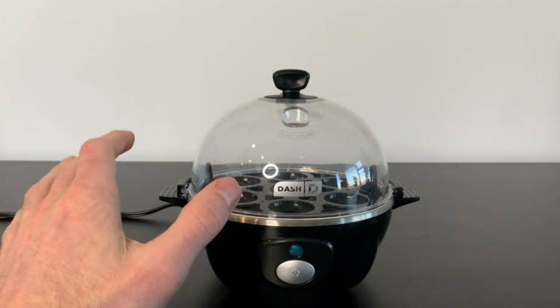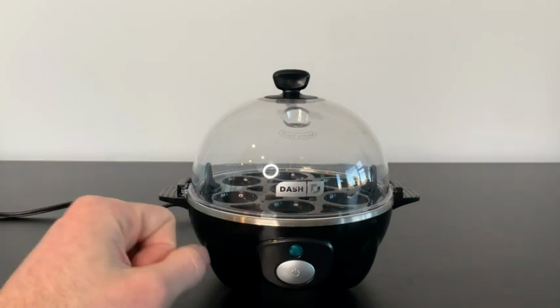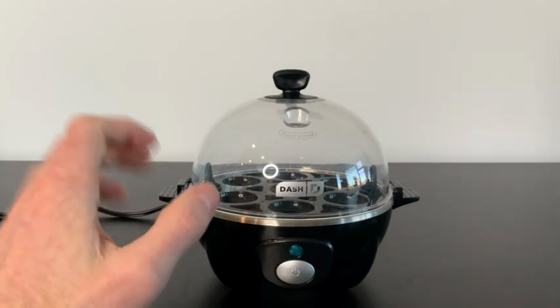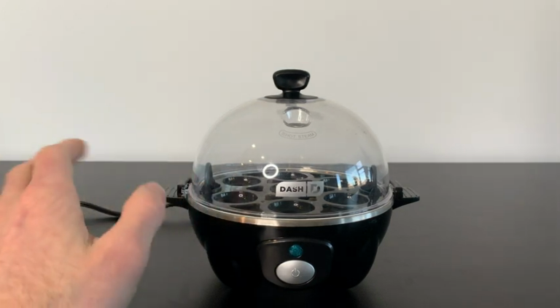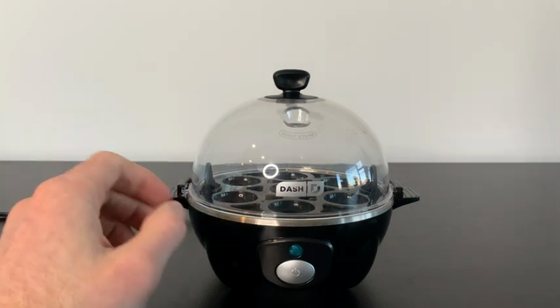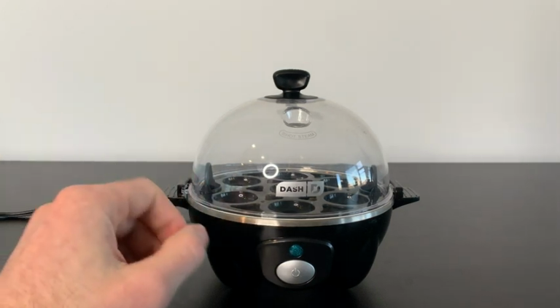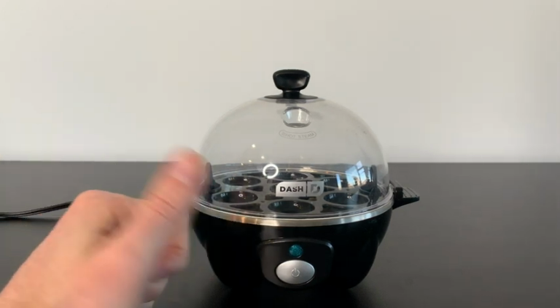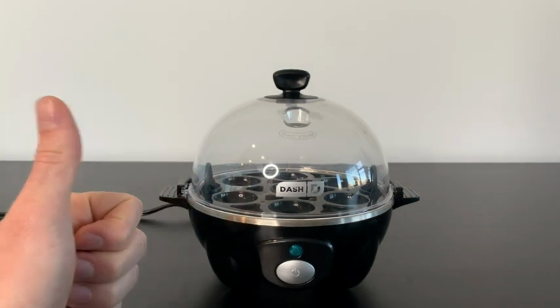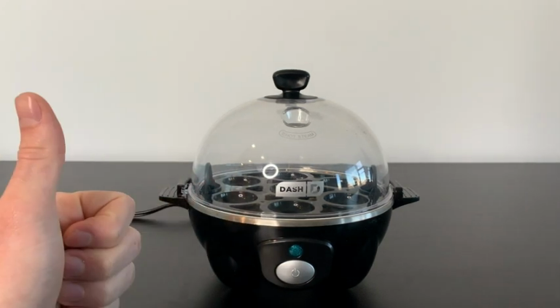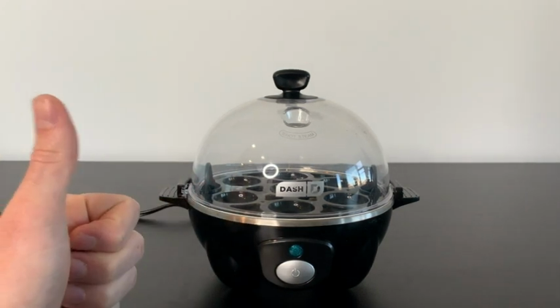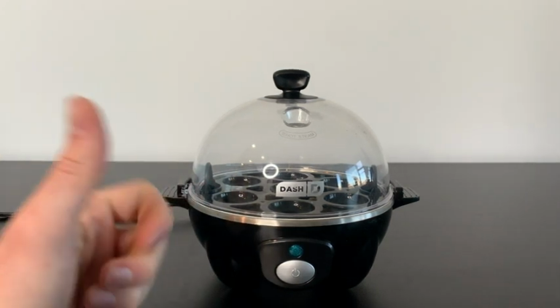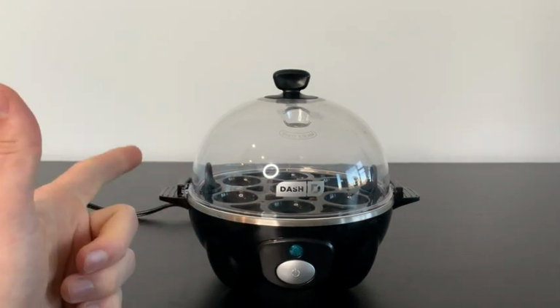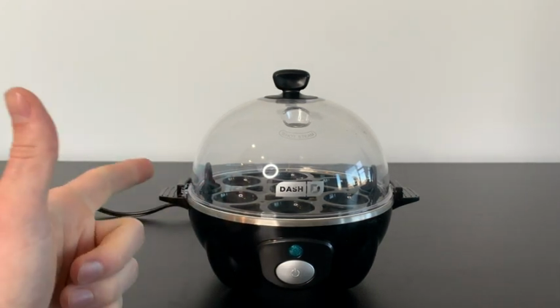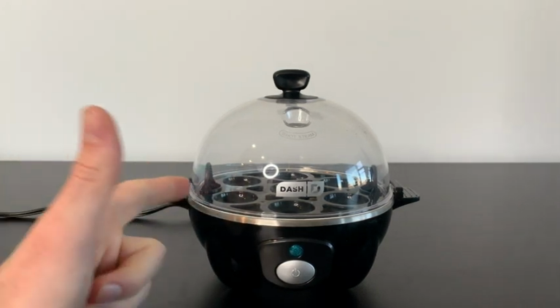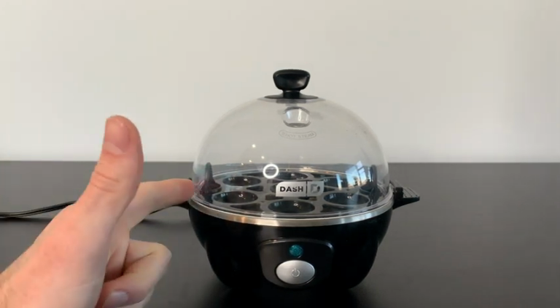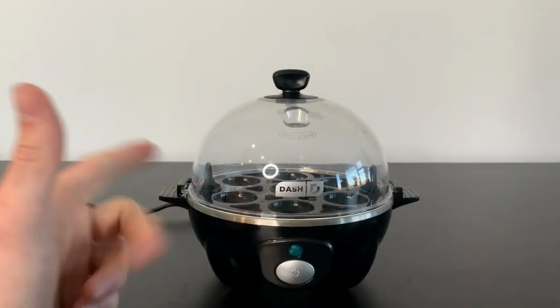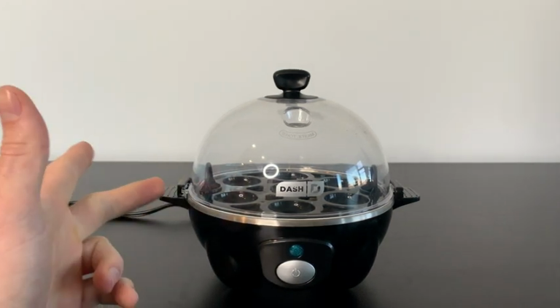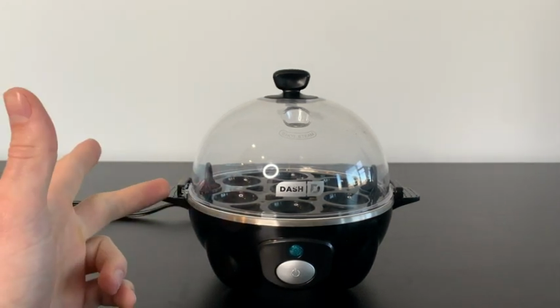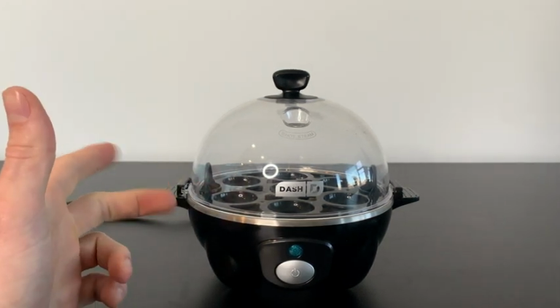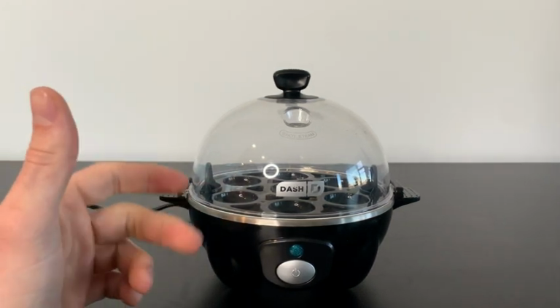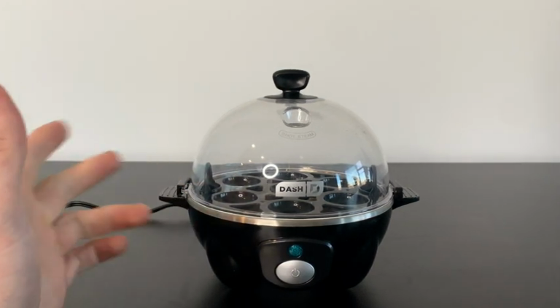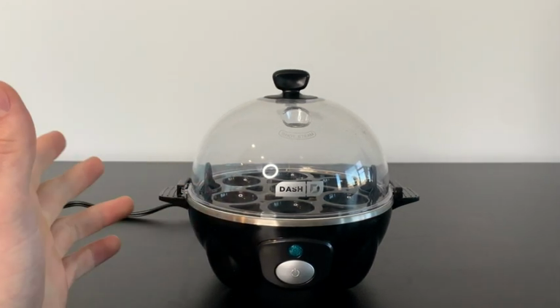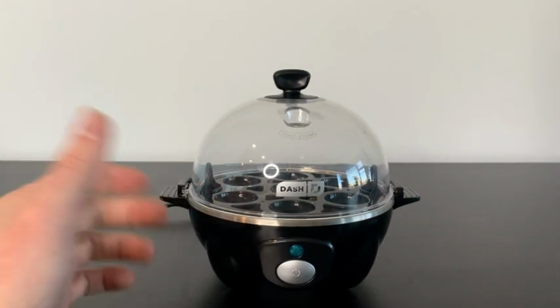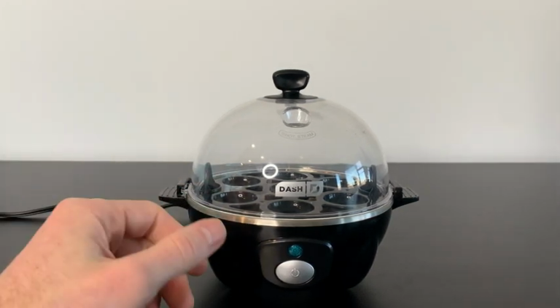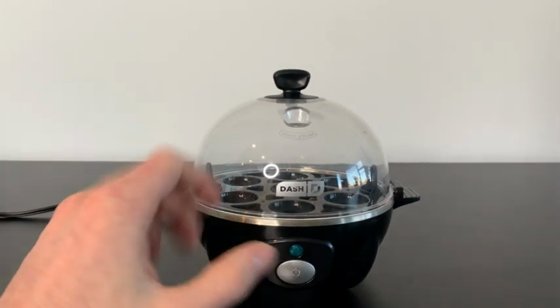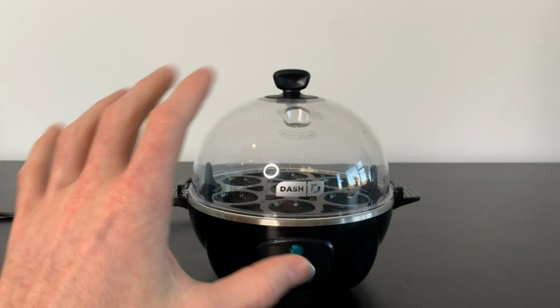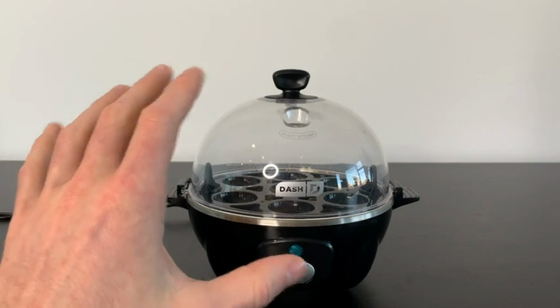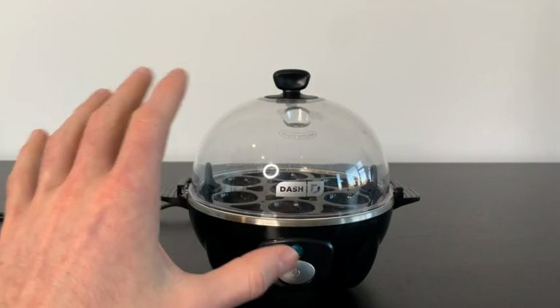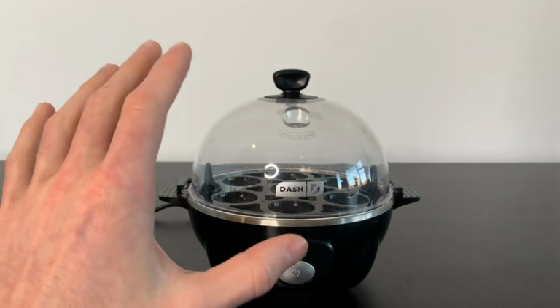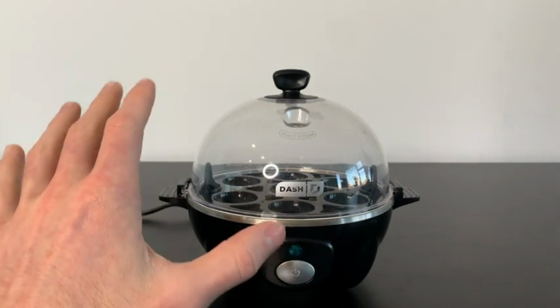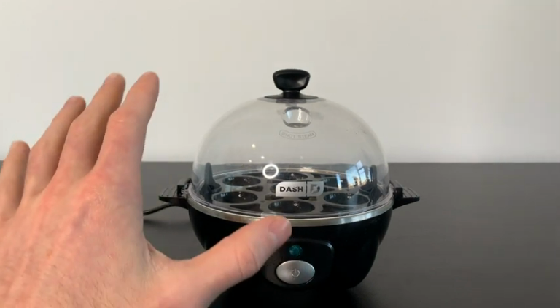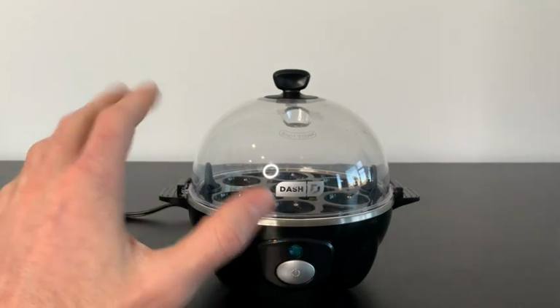Whether you like your eggs soft-boiled, hard-boiled, poached, or even in an omelet, this machine can do it all.